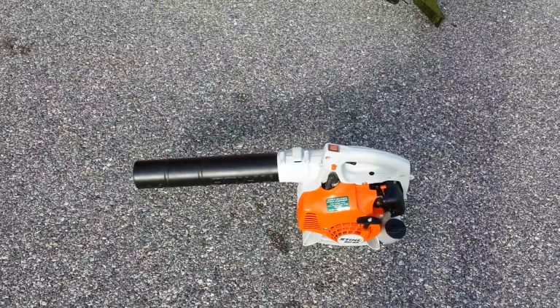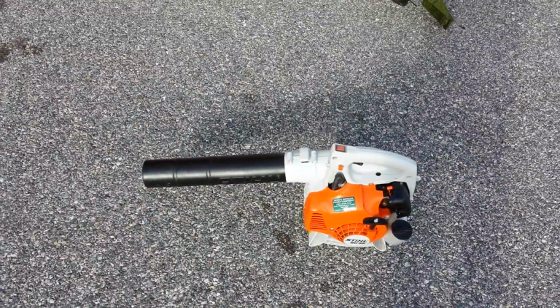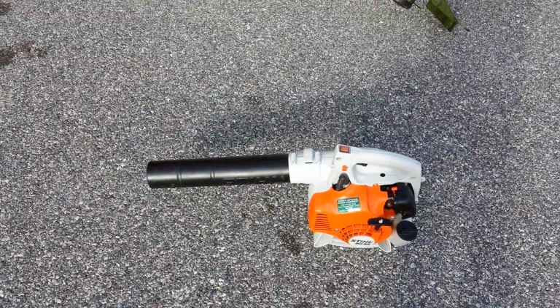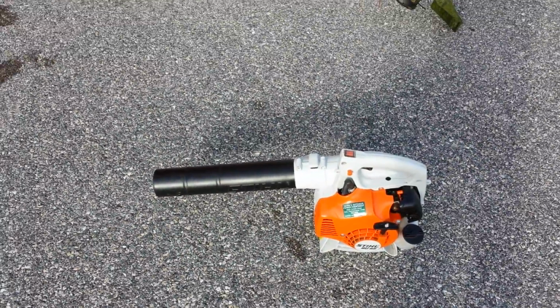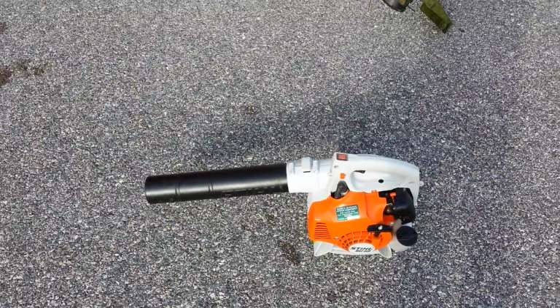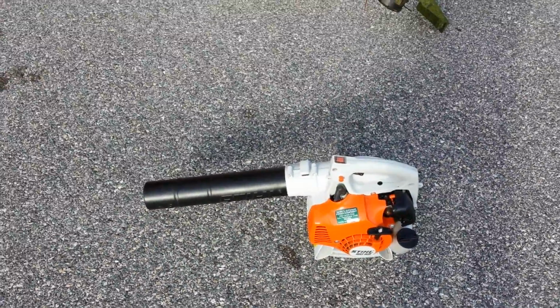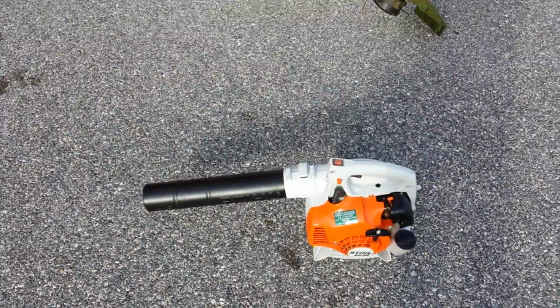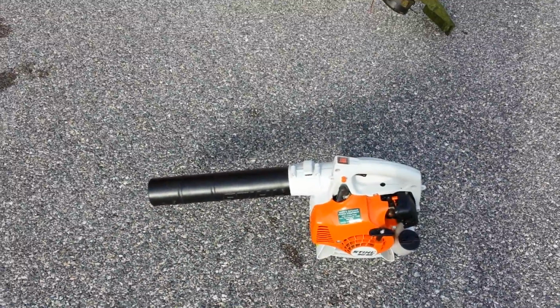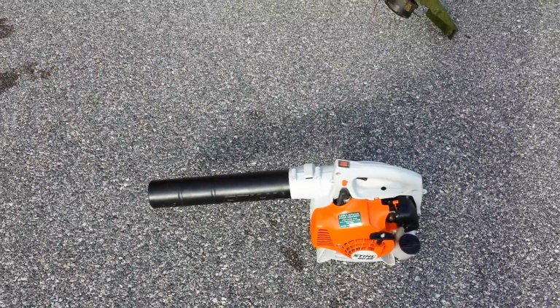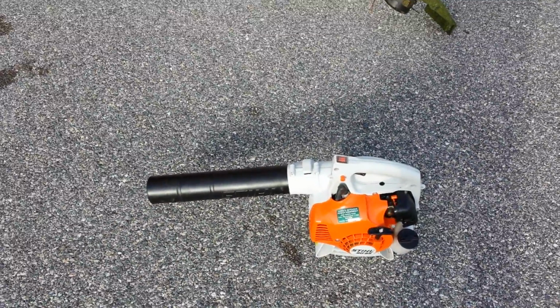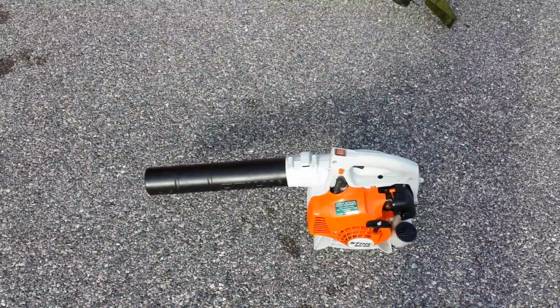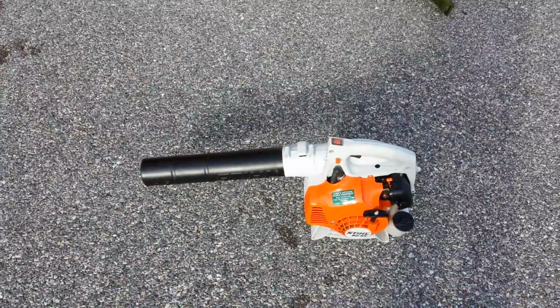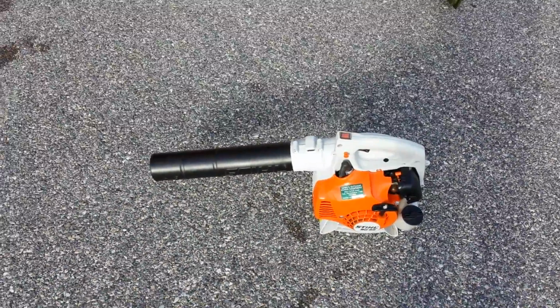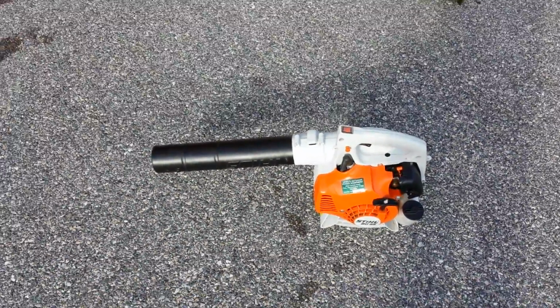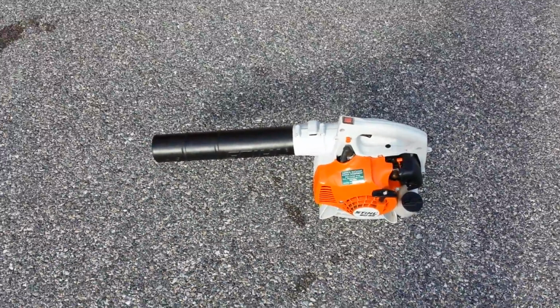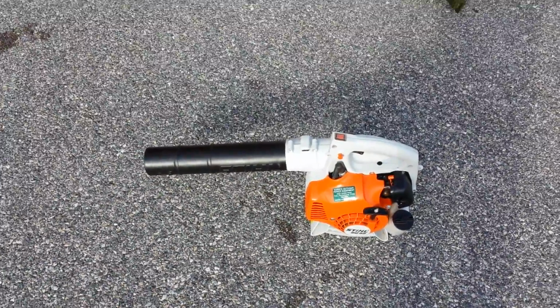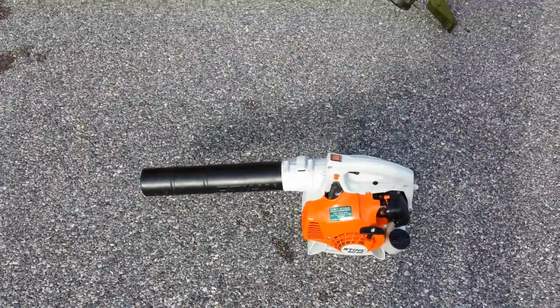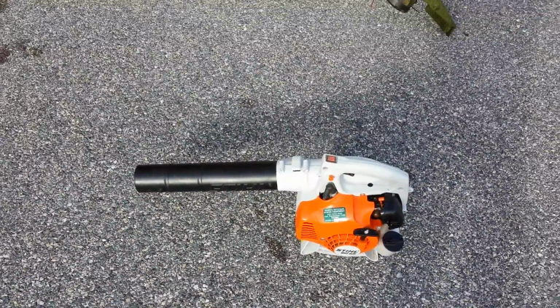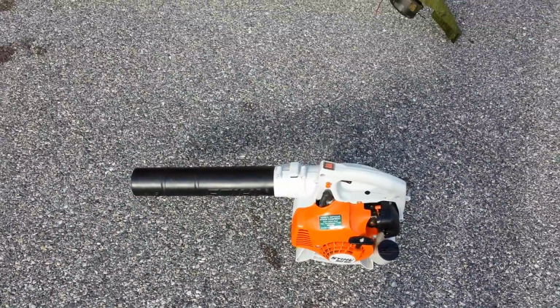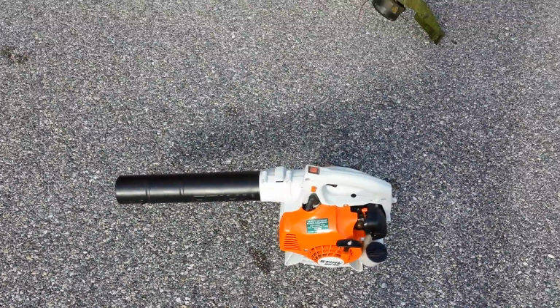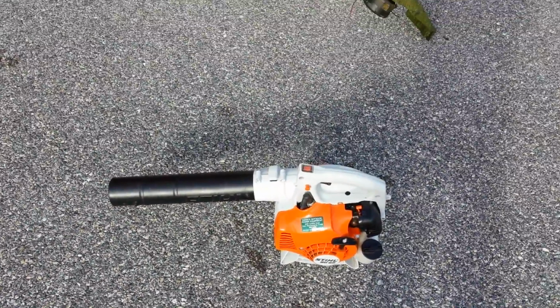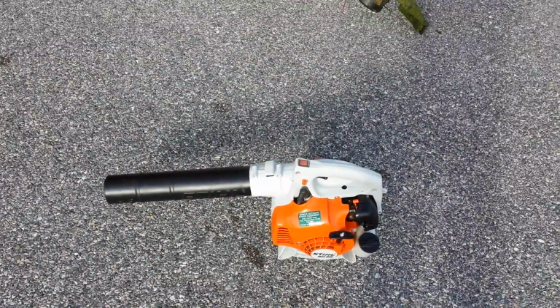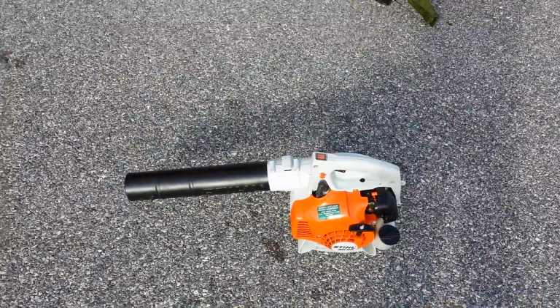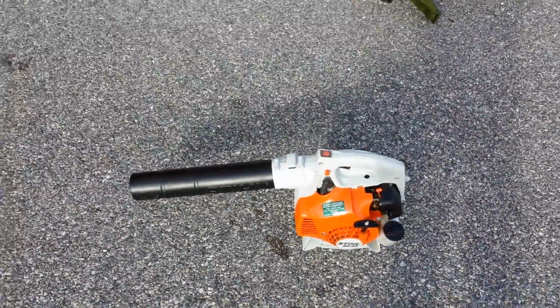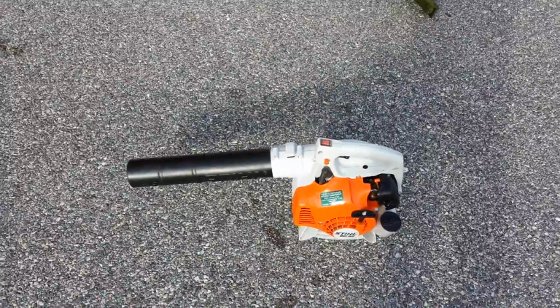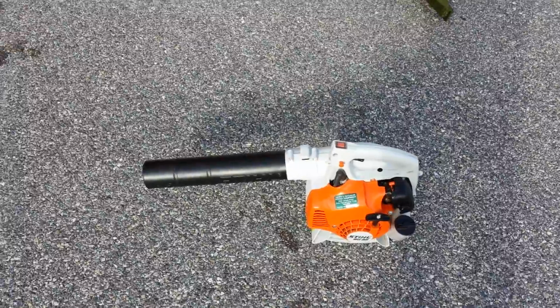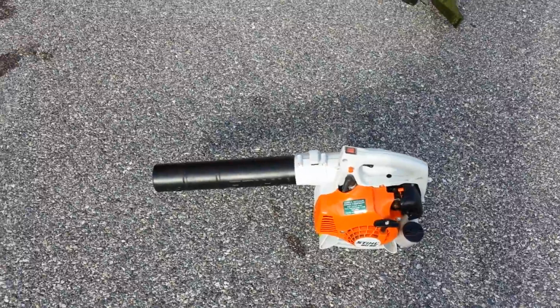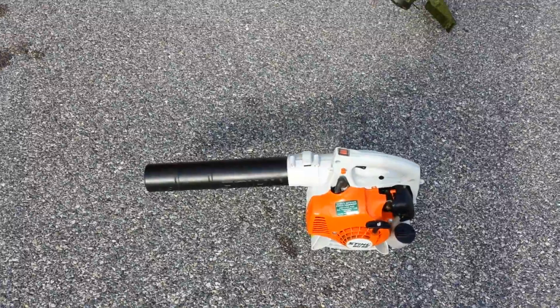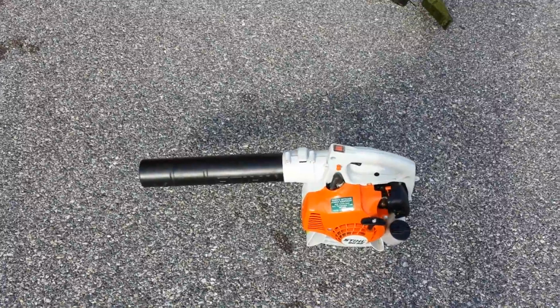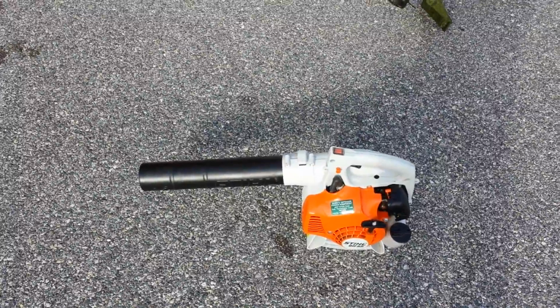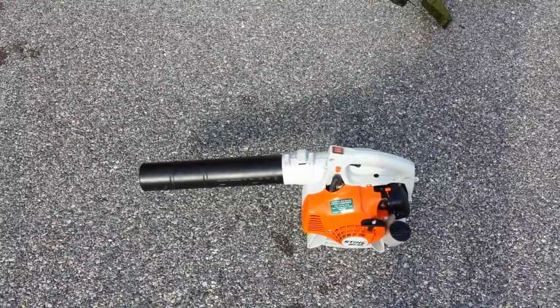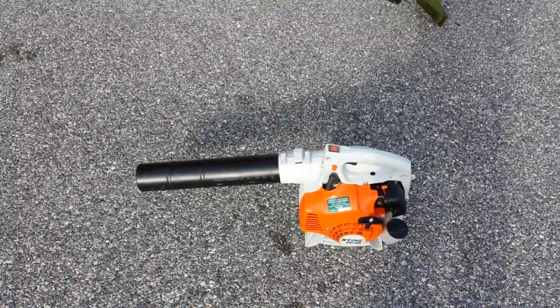Alright, now we're on to the final part of the long cutting video, and that's the clean-up part. Sorry for the wind again.